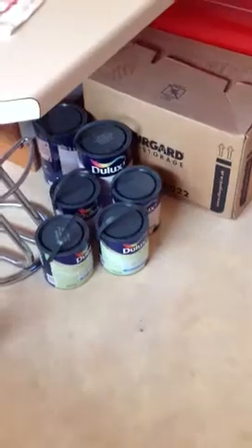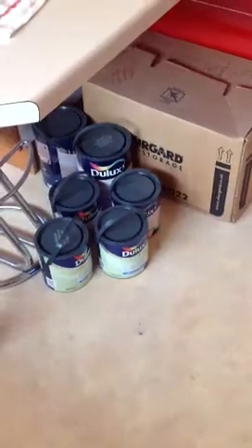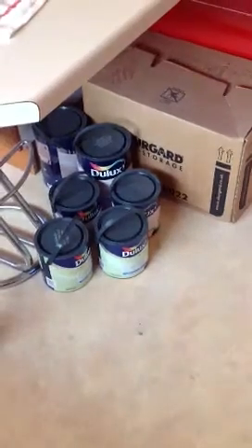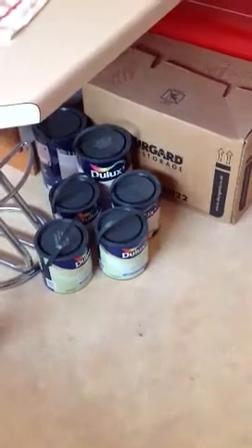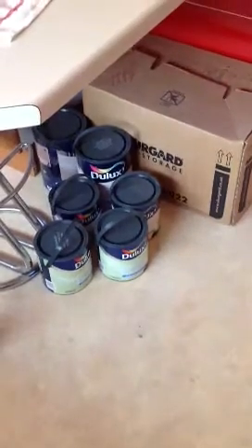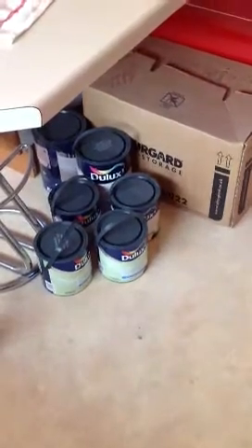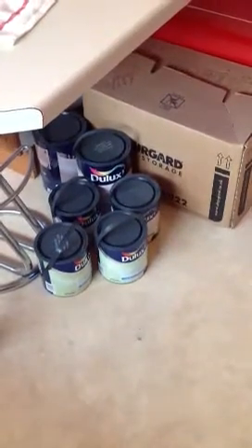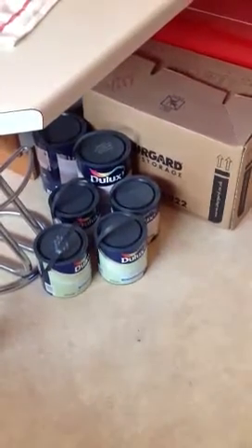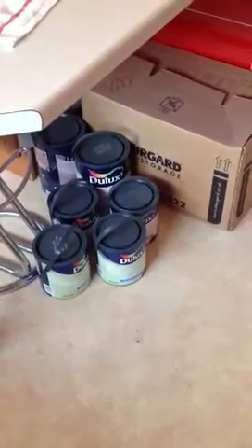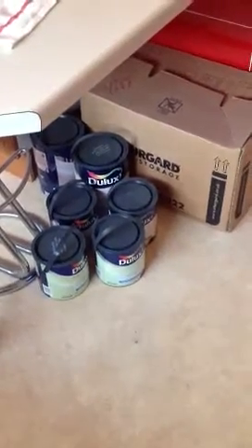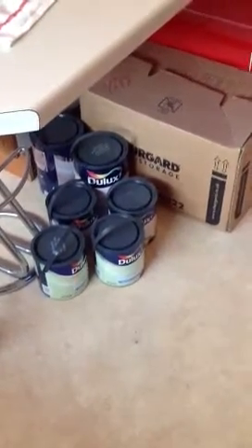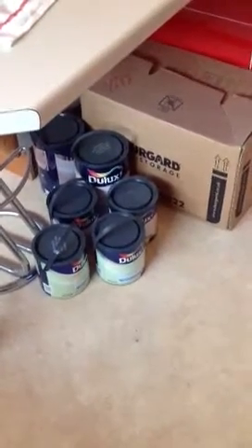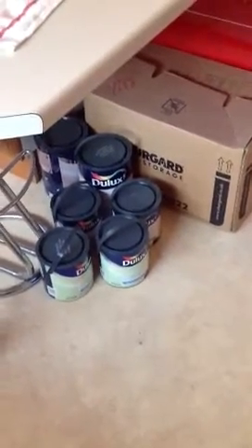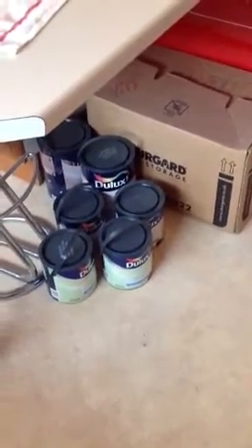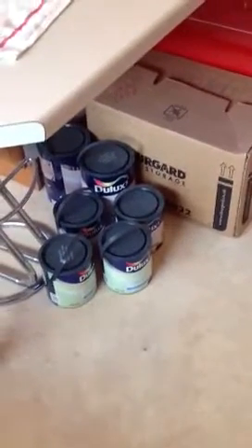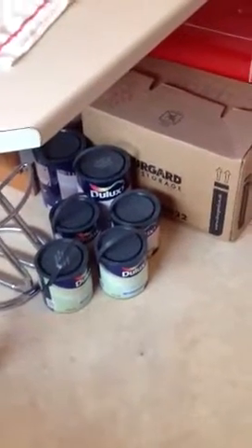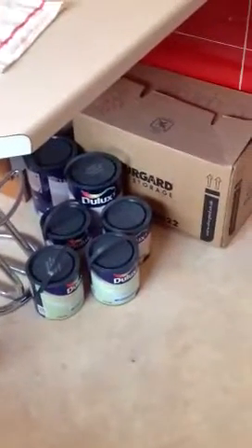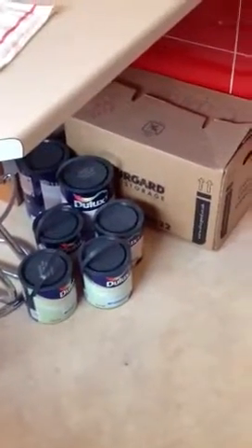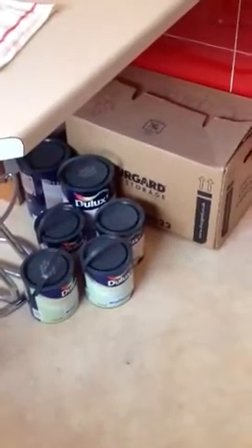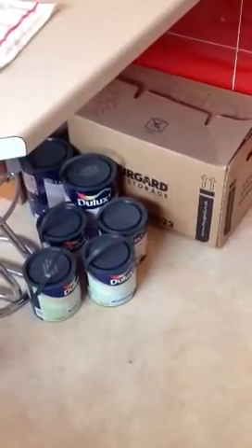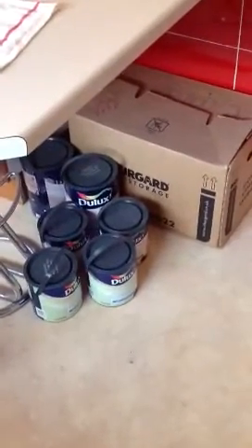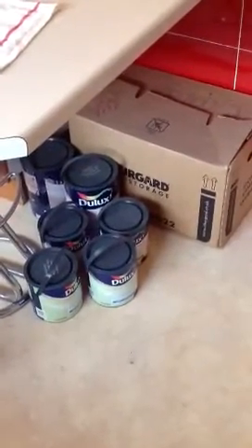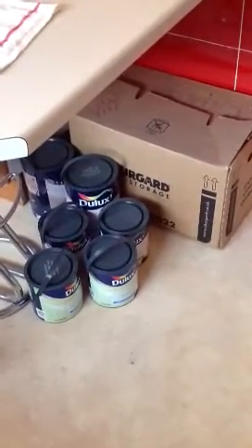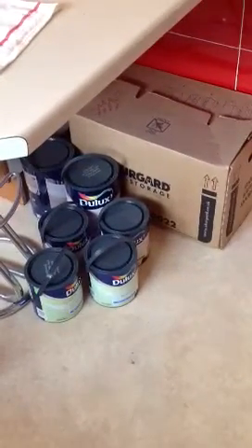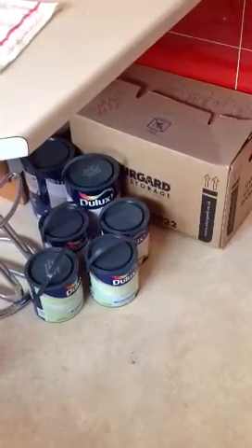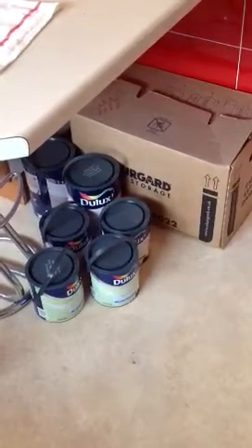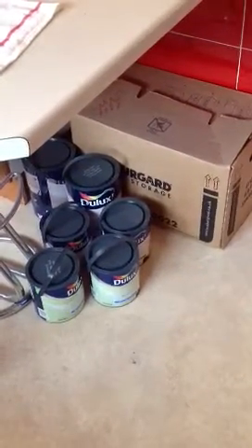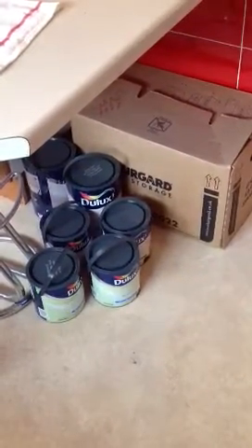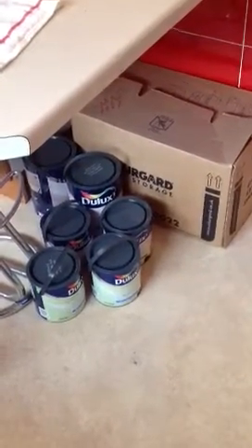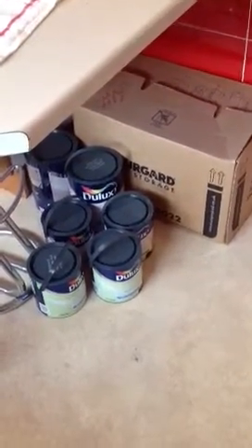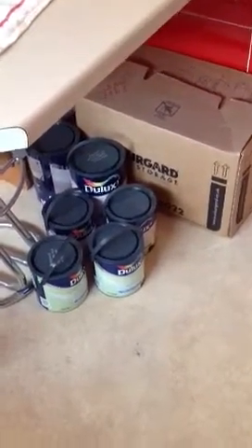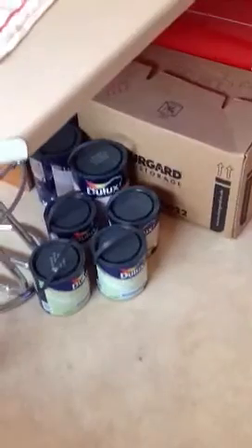Right, it's a quick video here today. It's the 17th of February 2013. I've bought the paint.